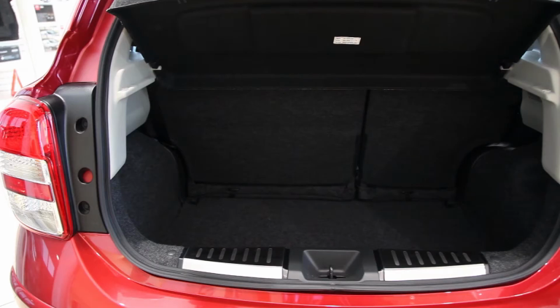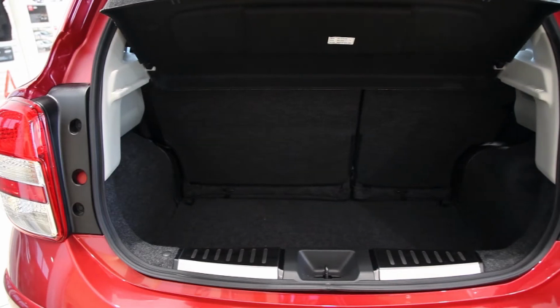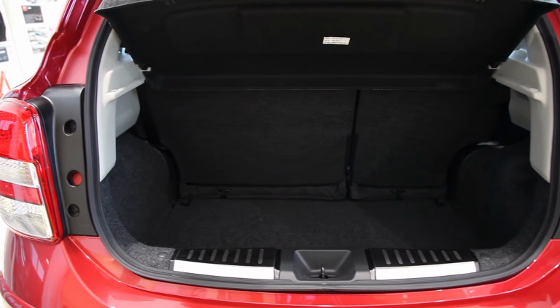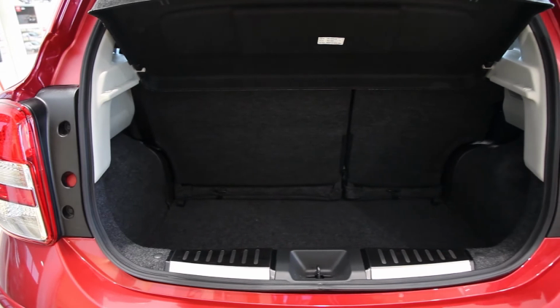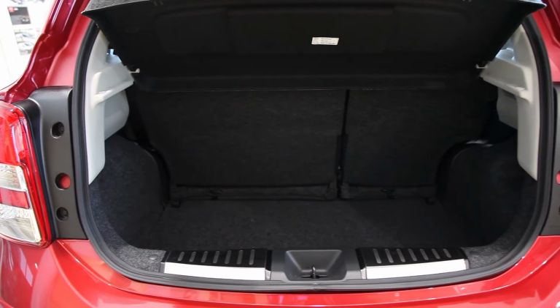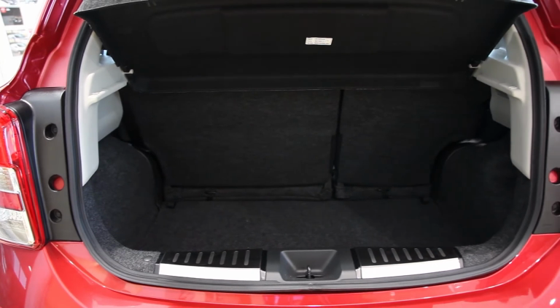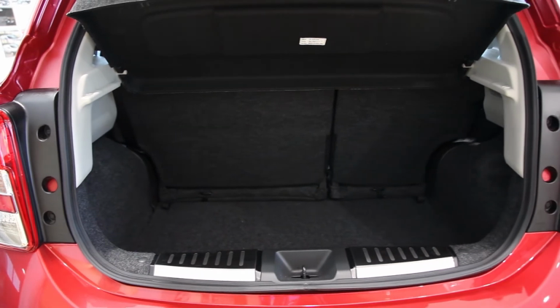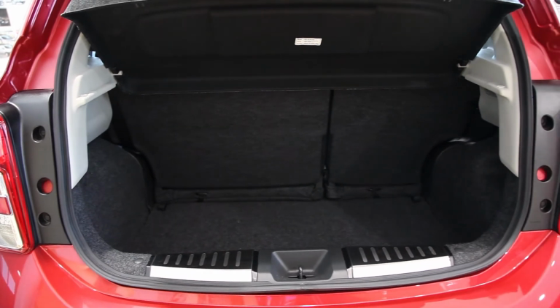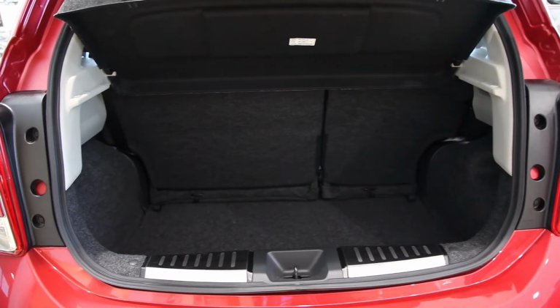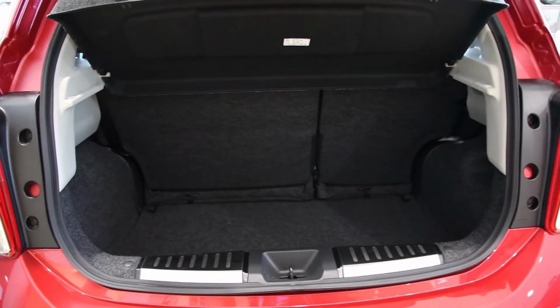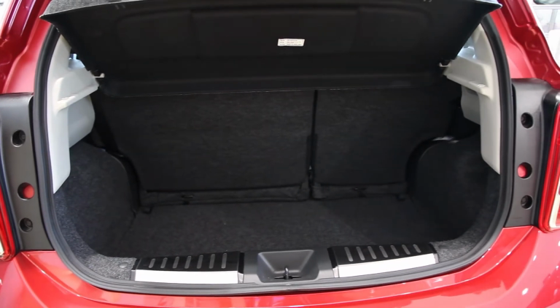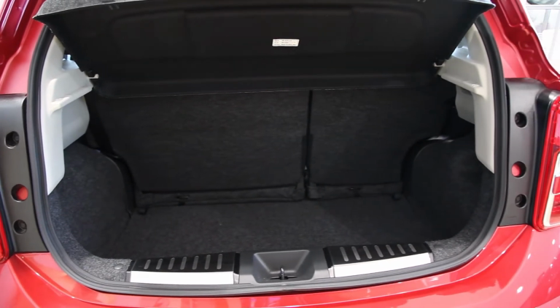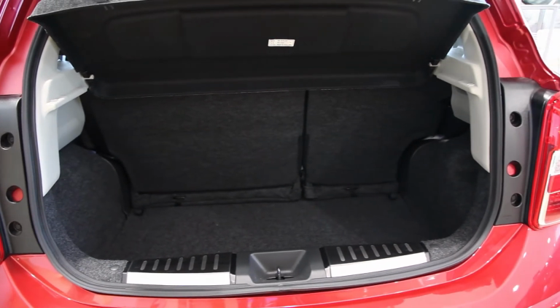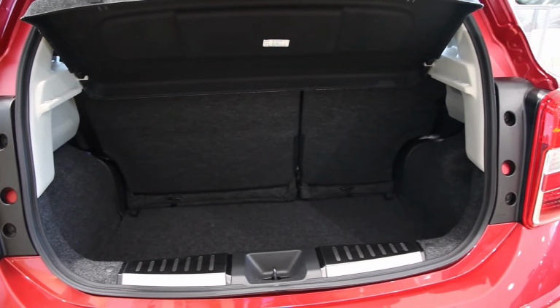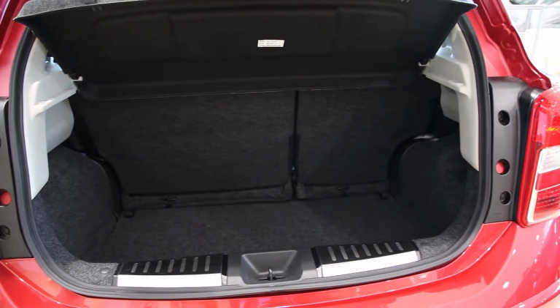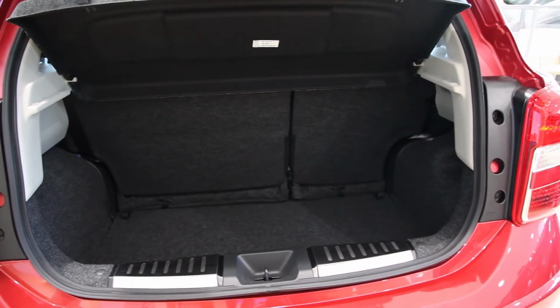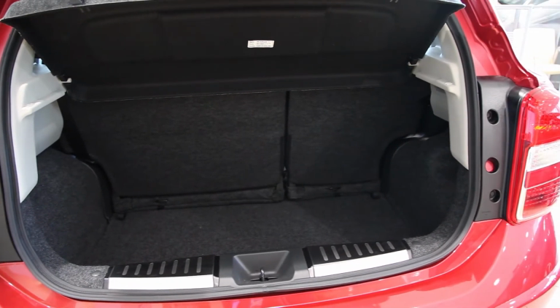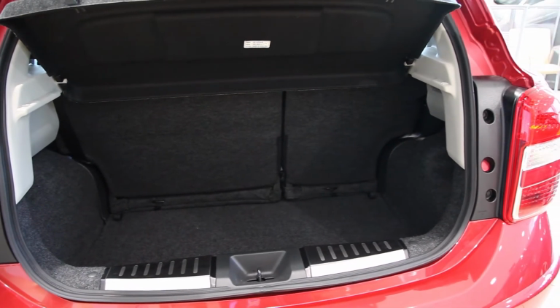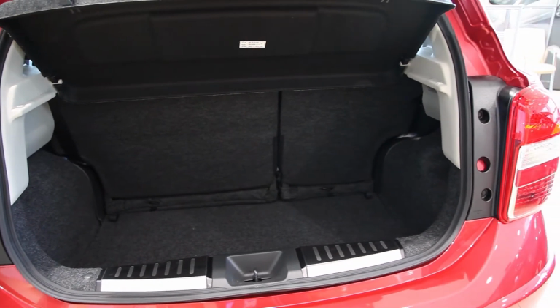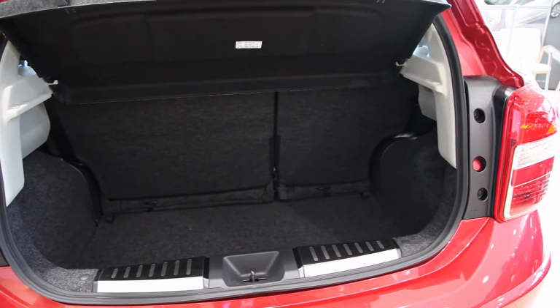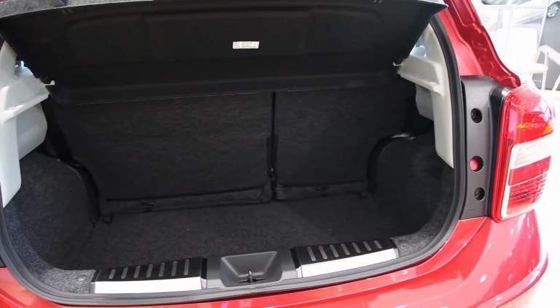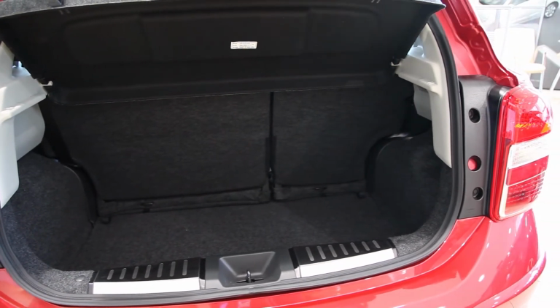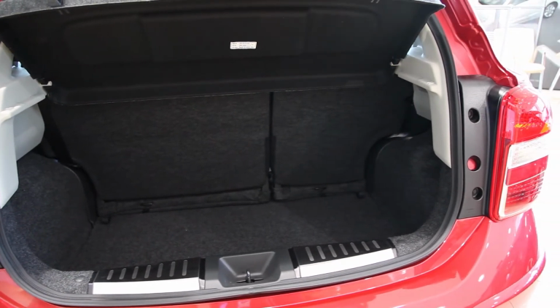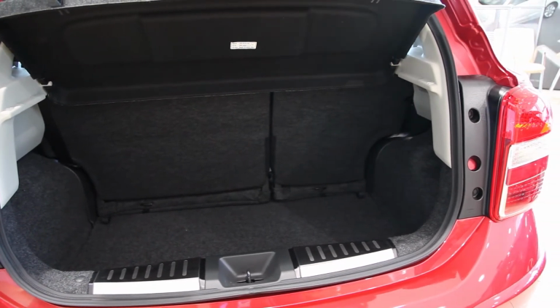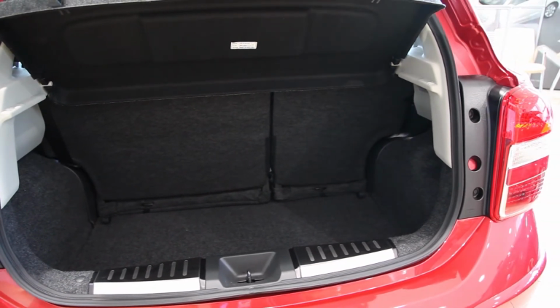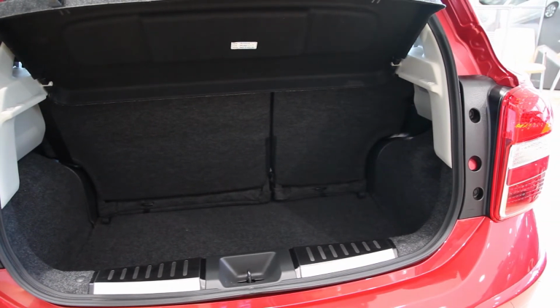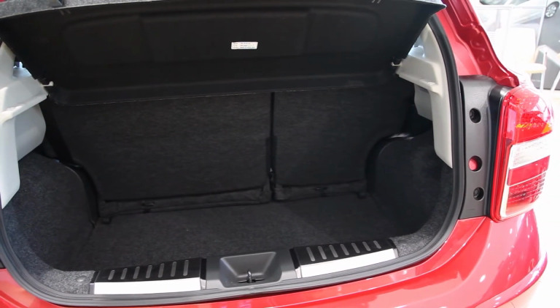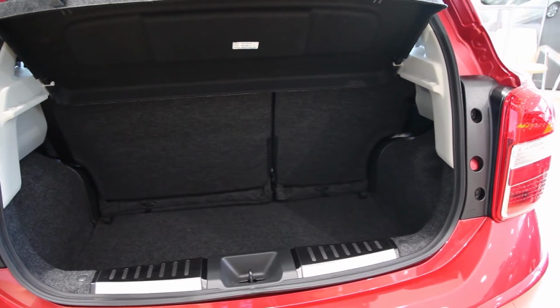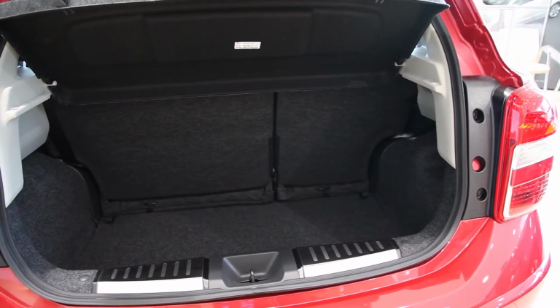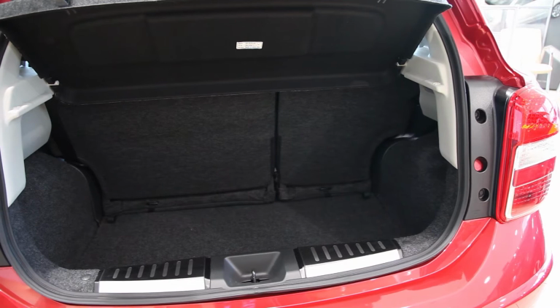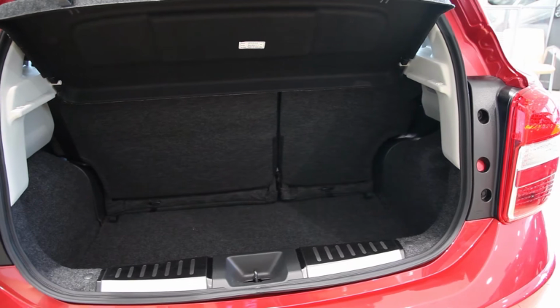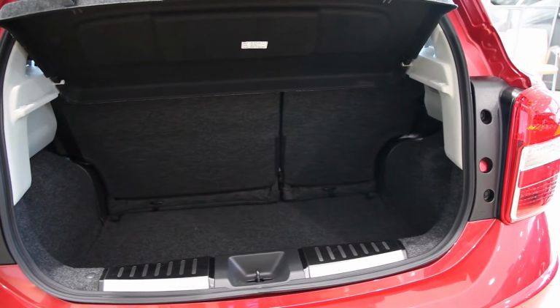As we go into the boot, you see it's got a very good size boot for a small car, which is complemented by a 60-40 split seat.